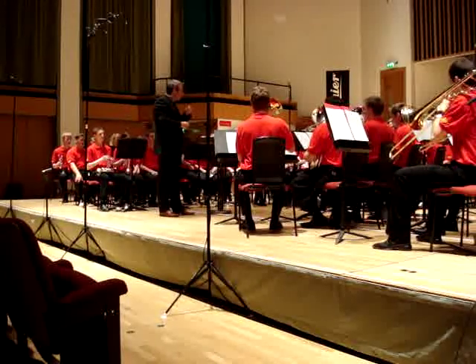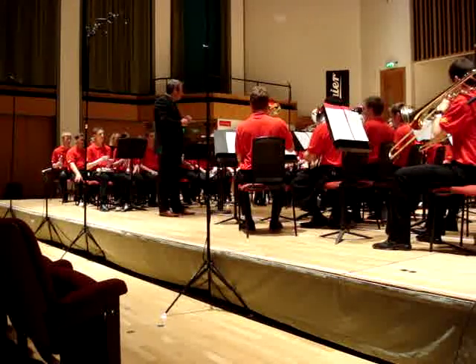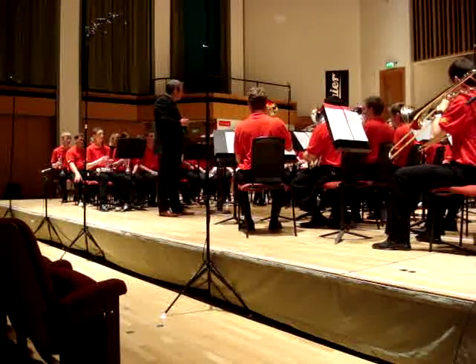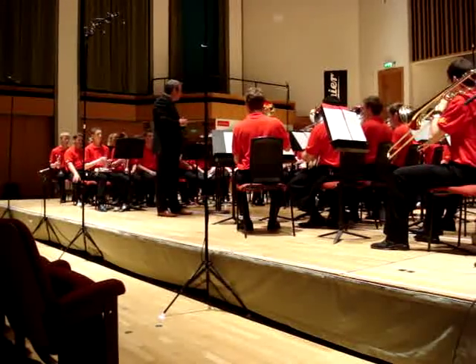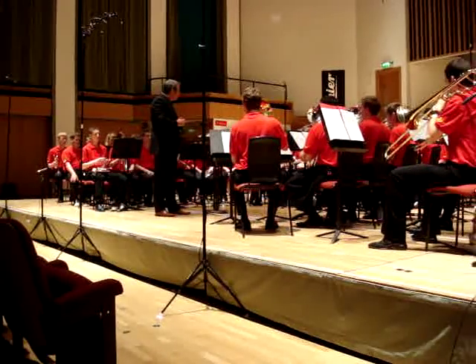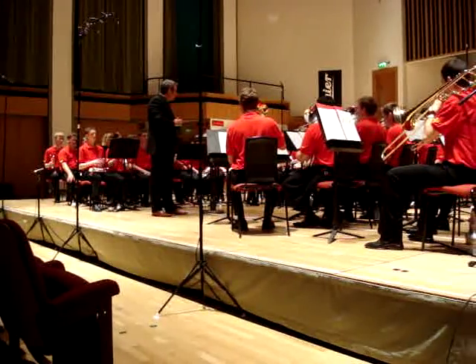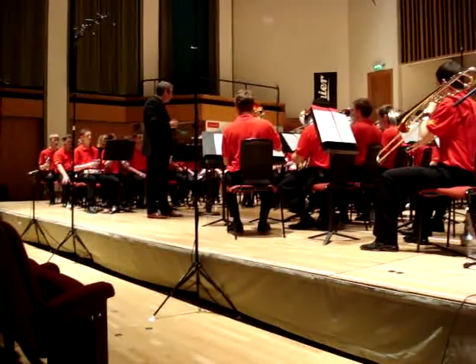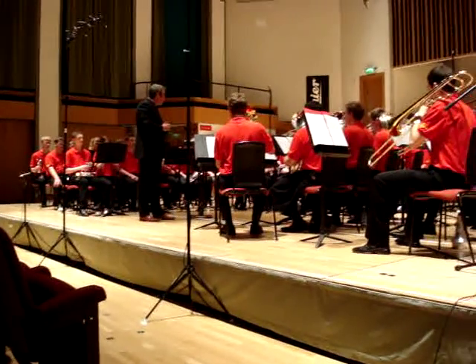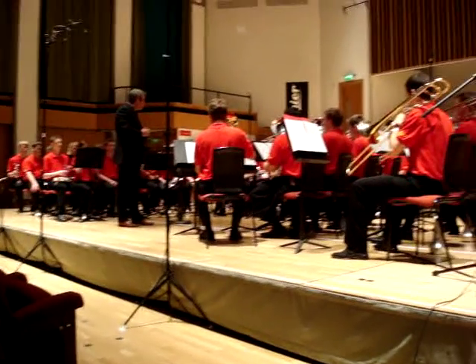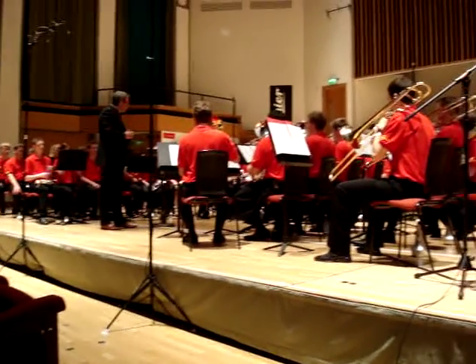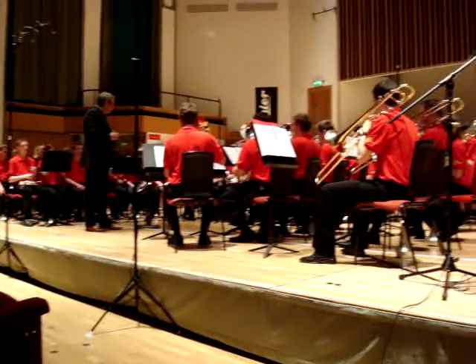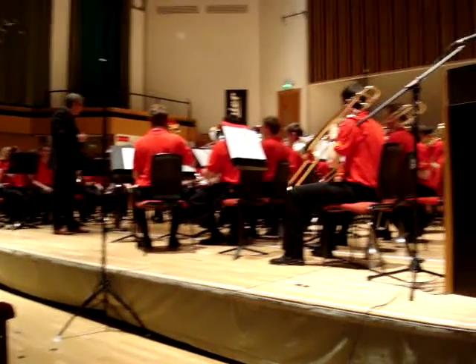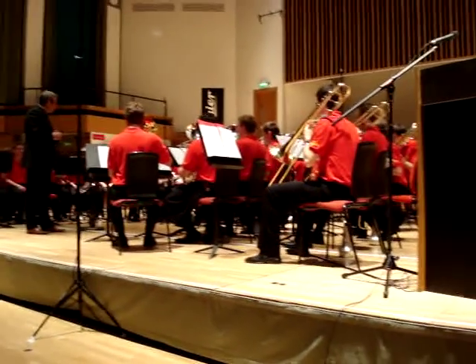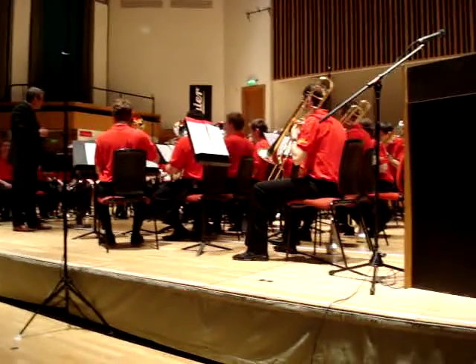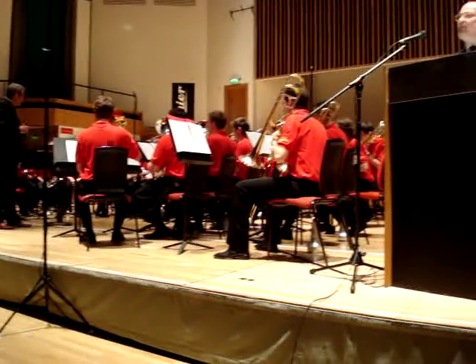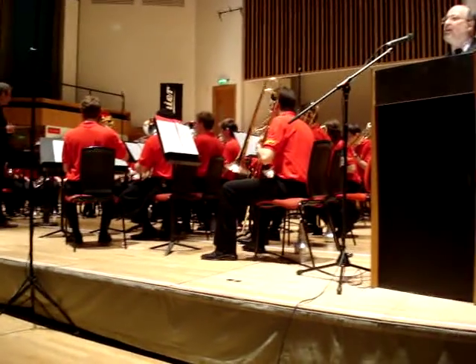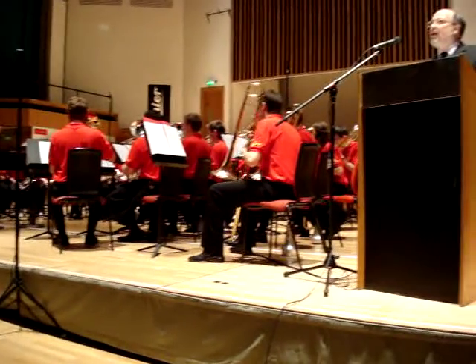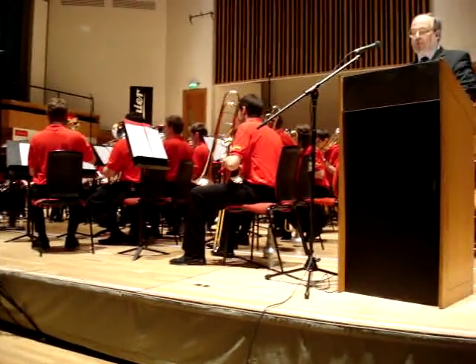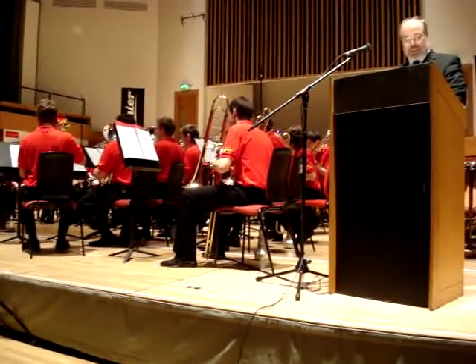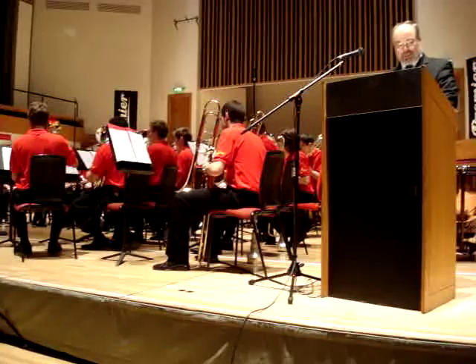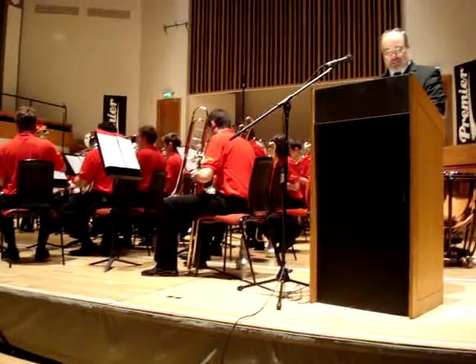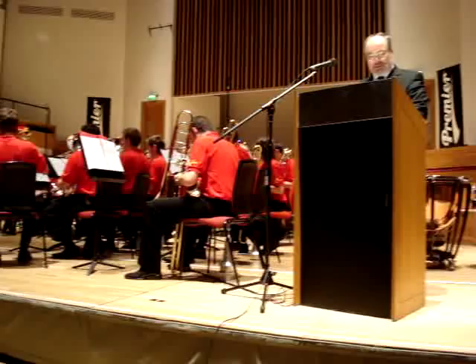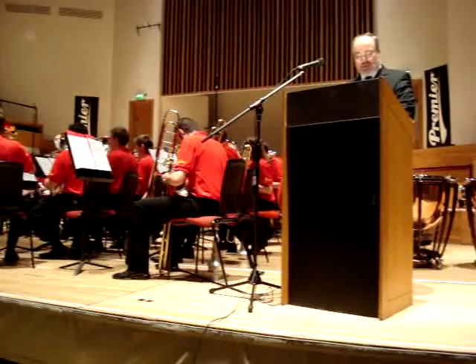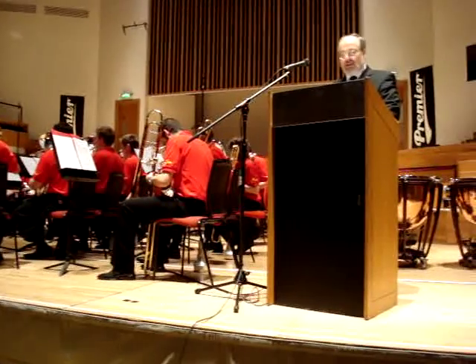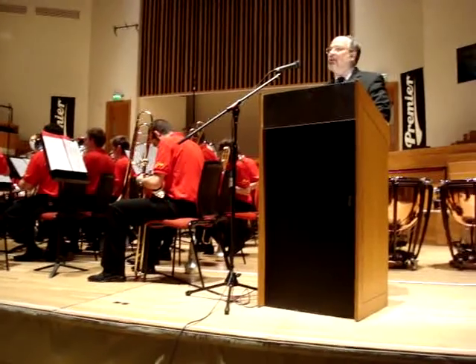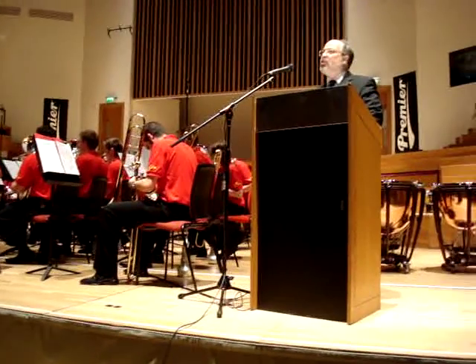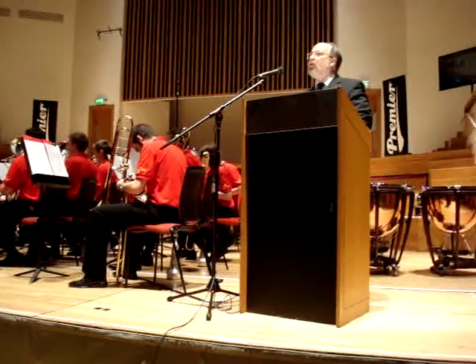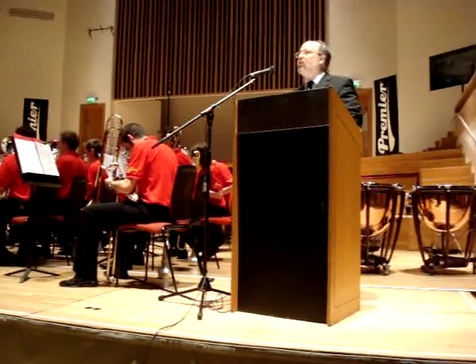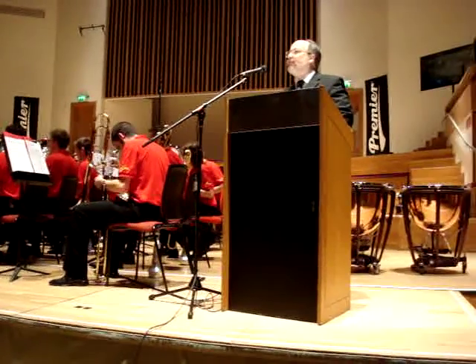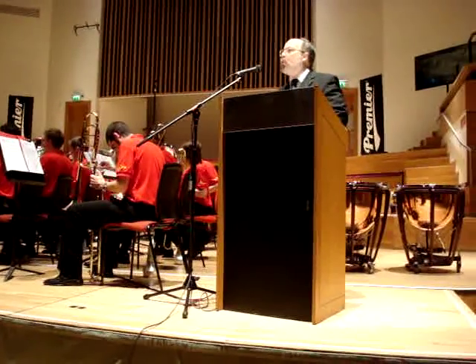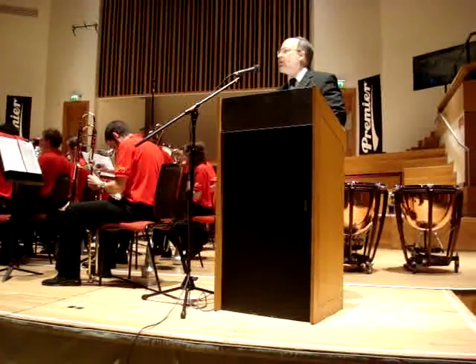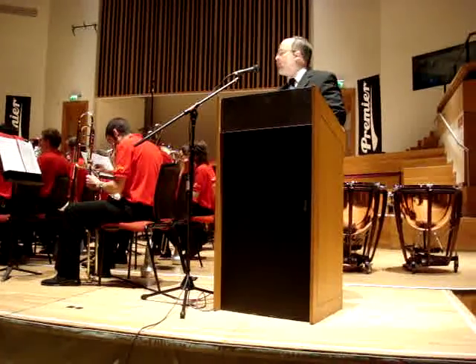Euphoniums and baritones have lovely mellow voices, like the cellos of the orchestra.